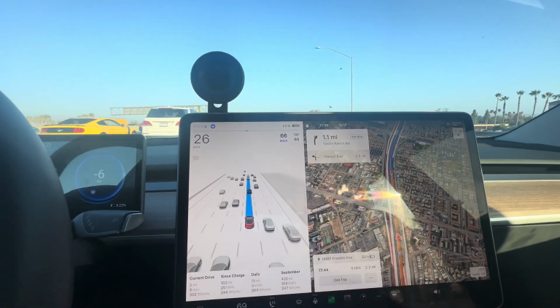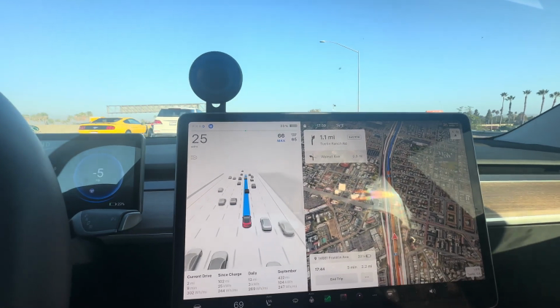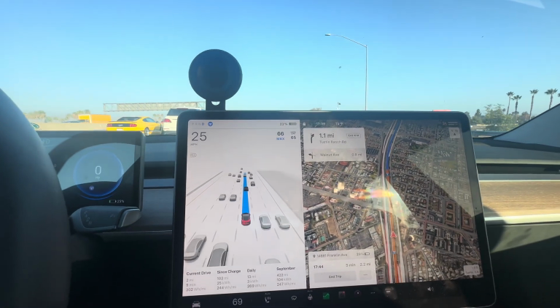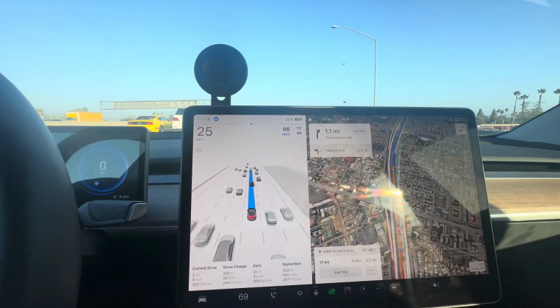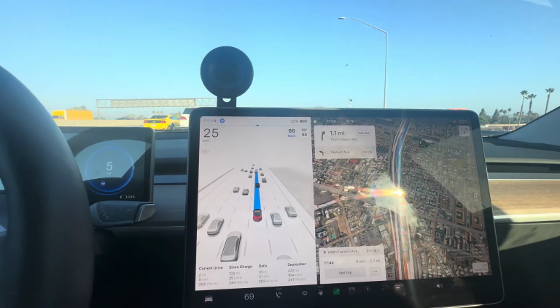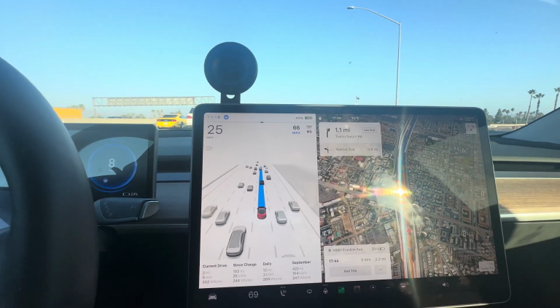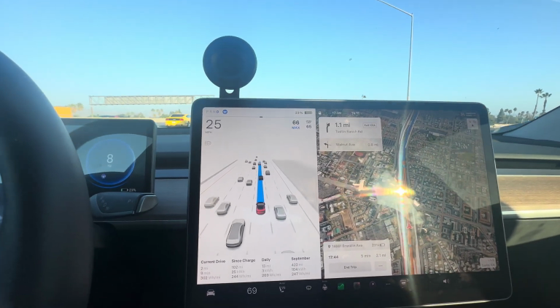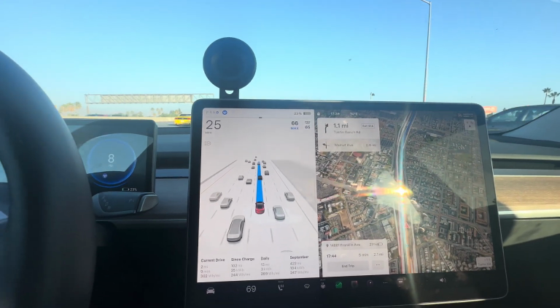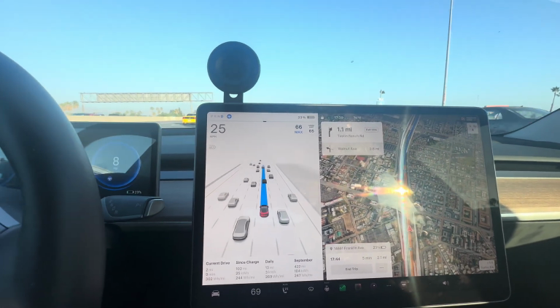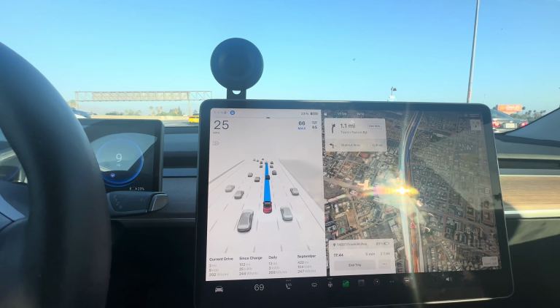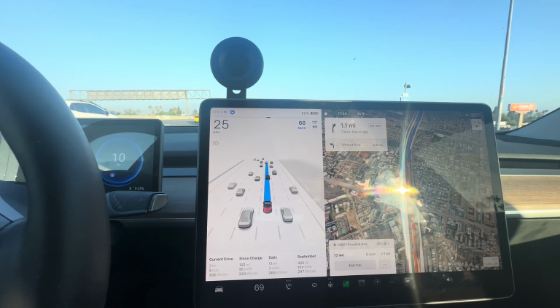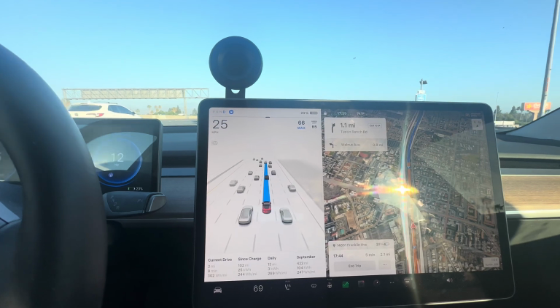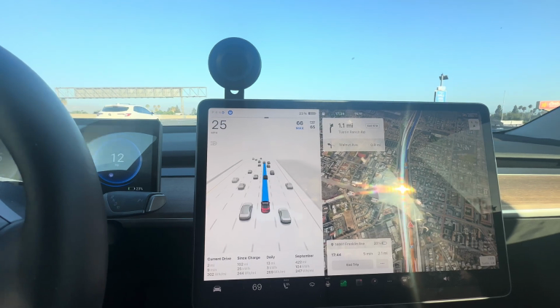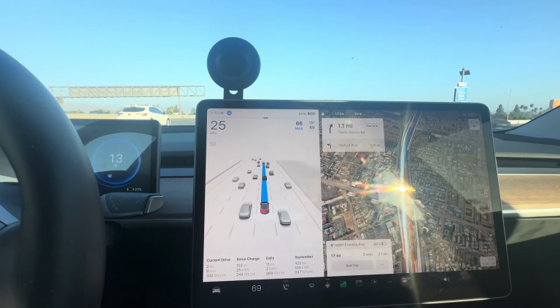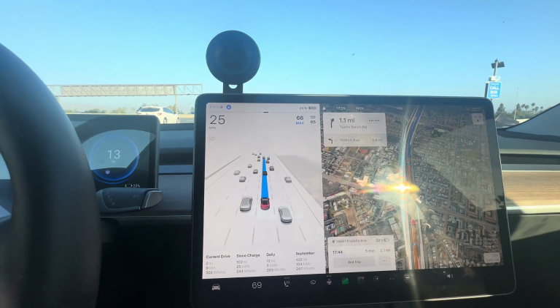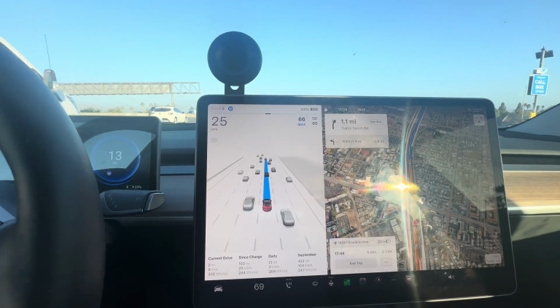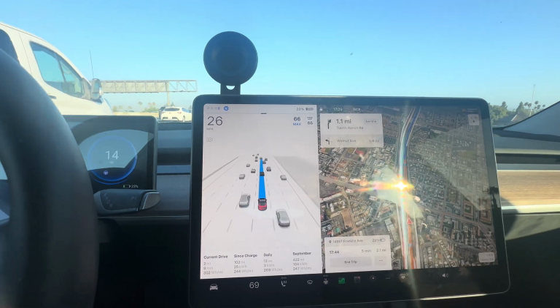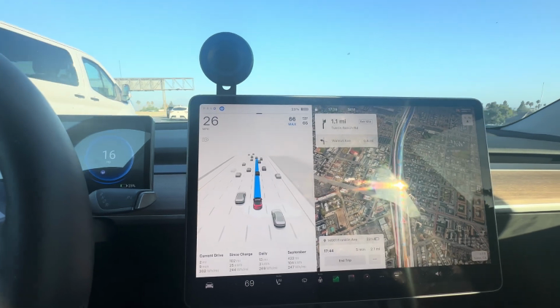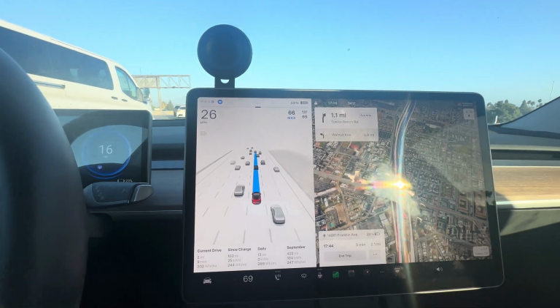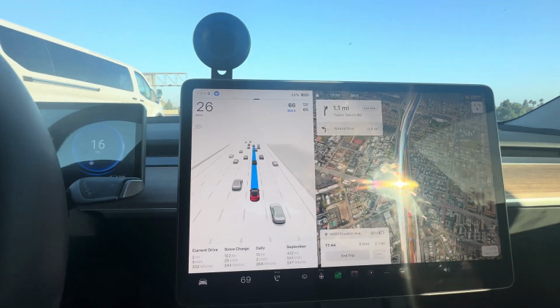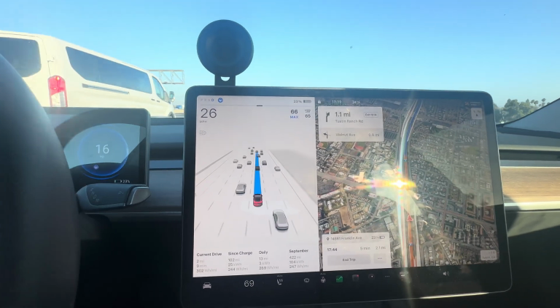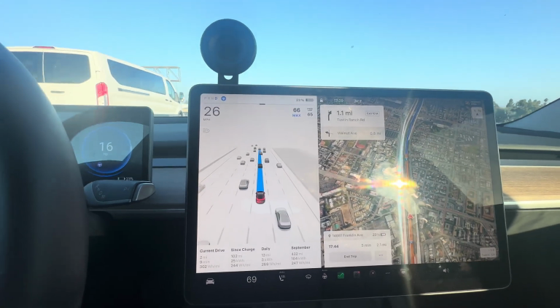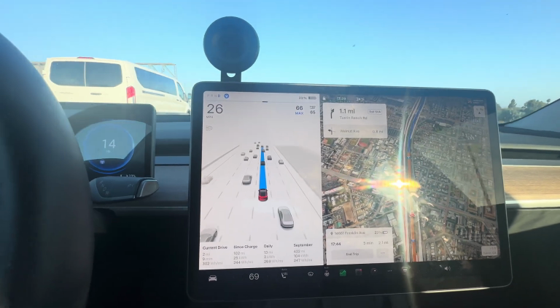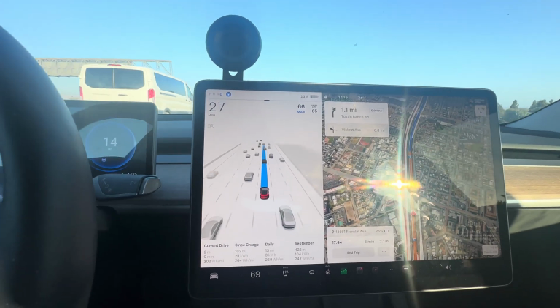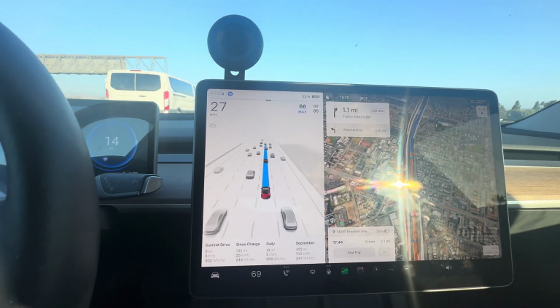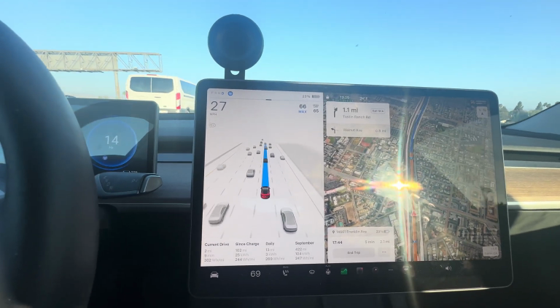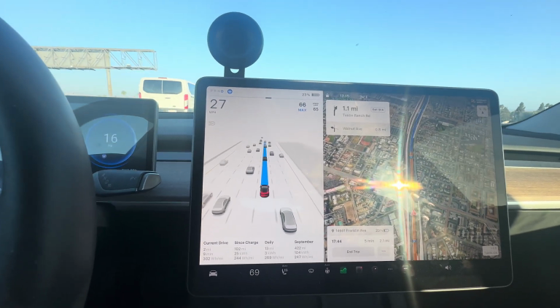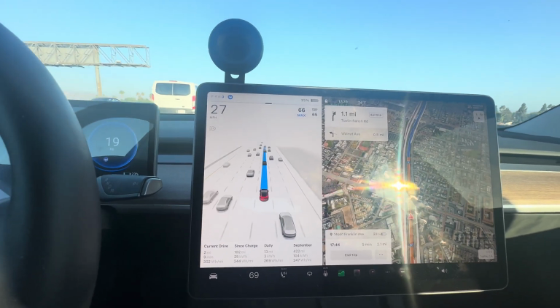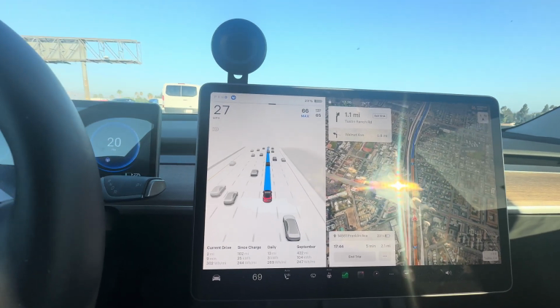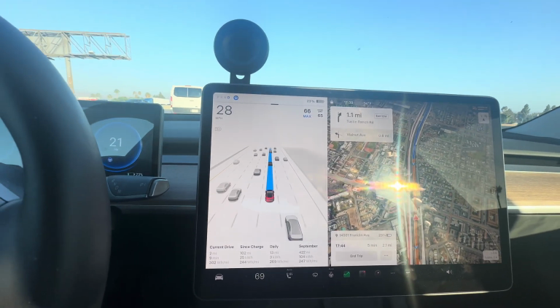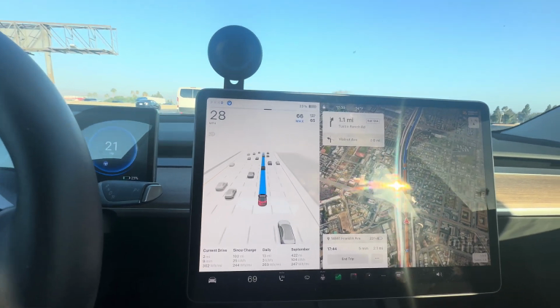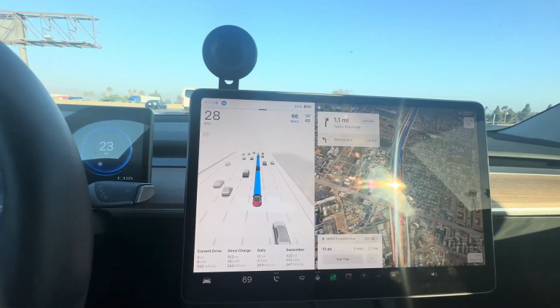I don't care about the fastest speeds — I just want to charge the car. And preconditioning the battery is pointless here because it just consumes more energy. I'll see you at the Supercharger.